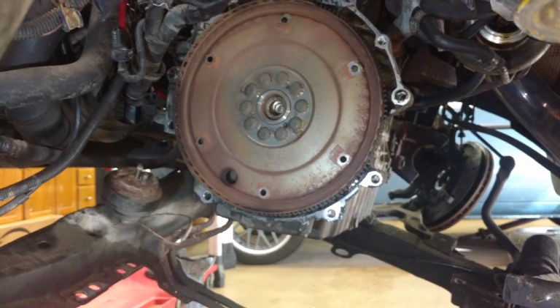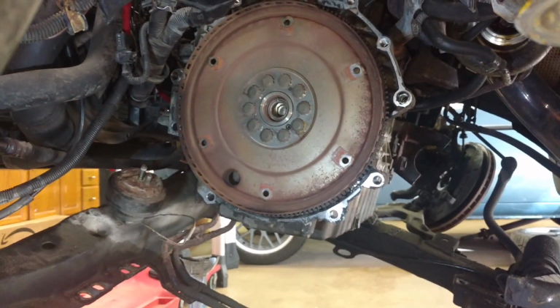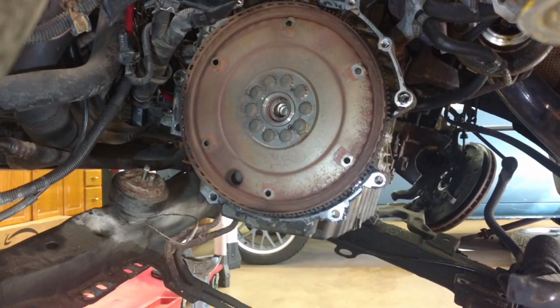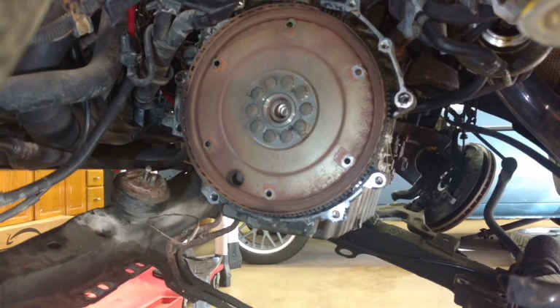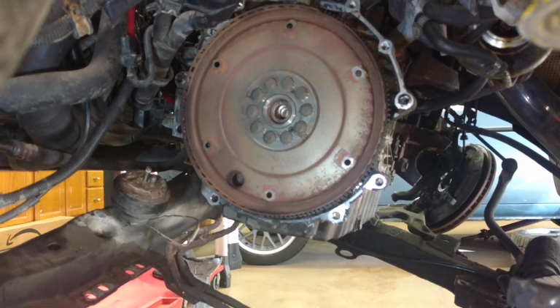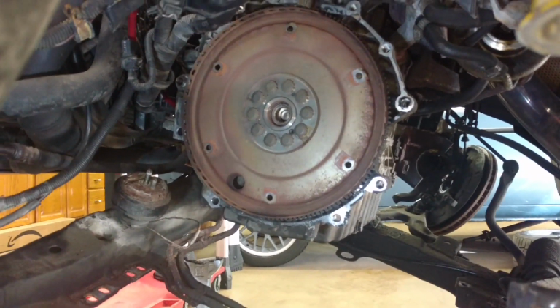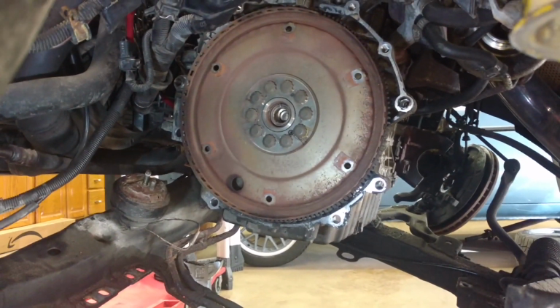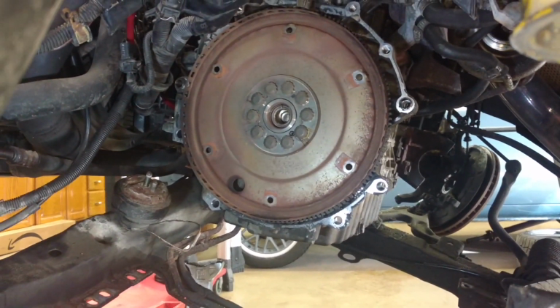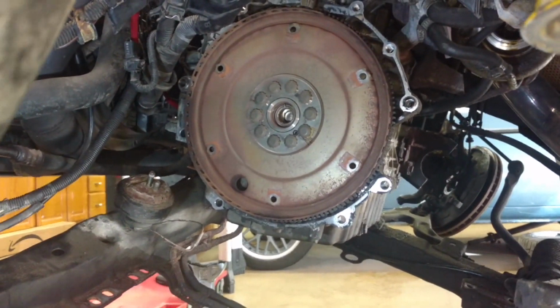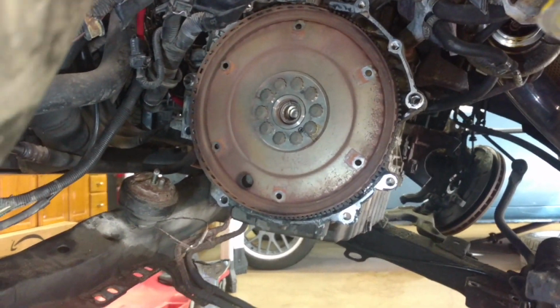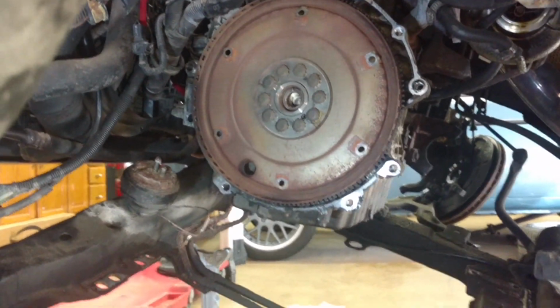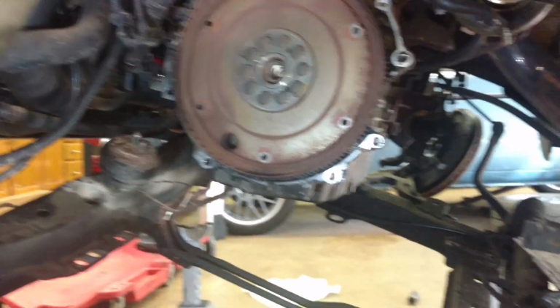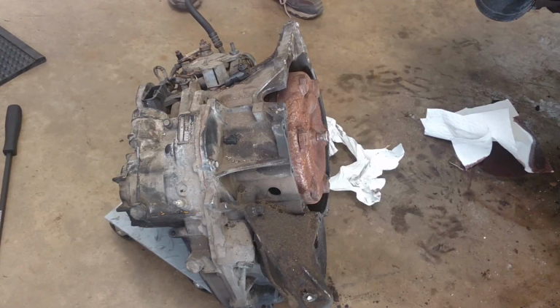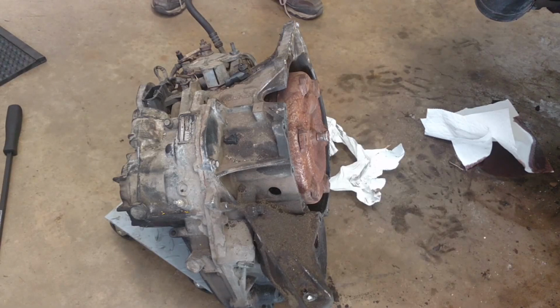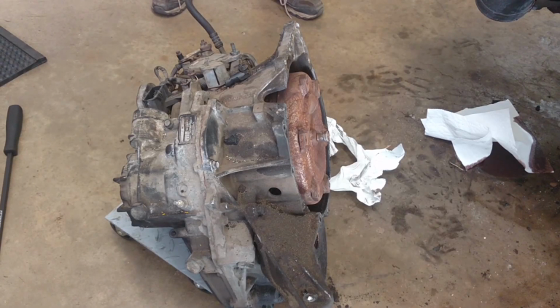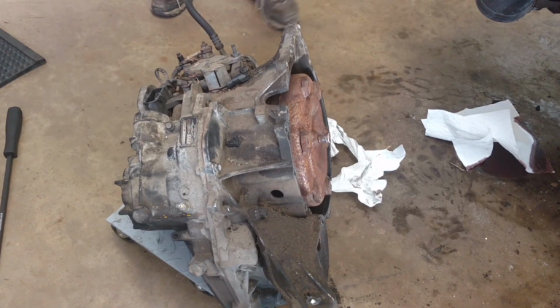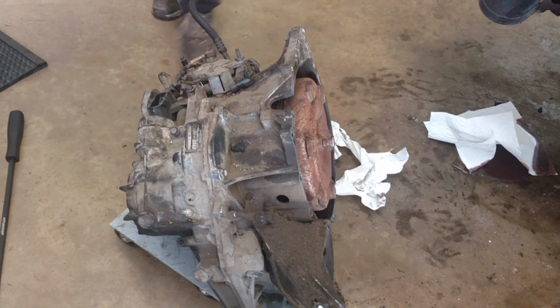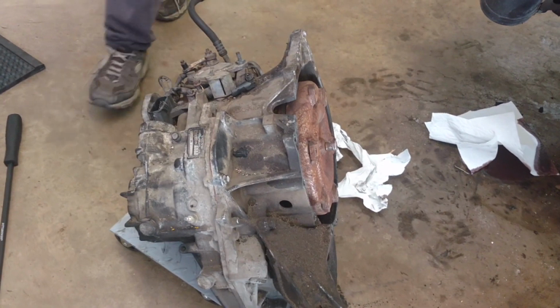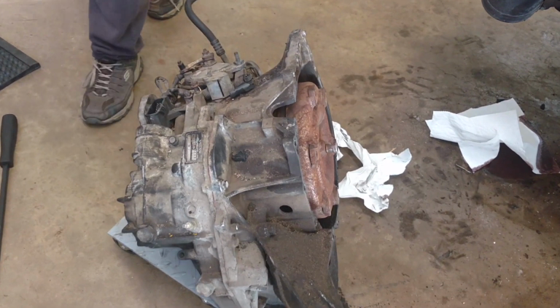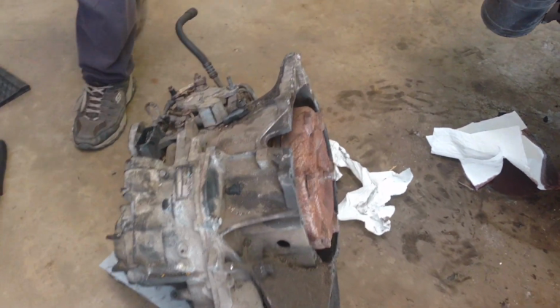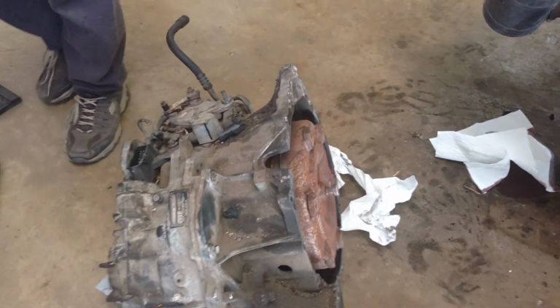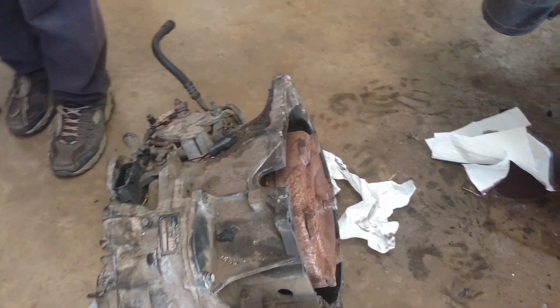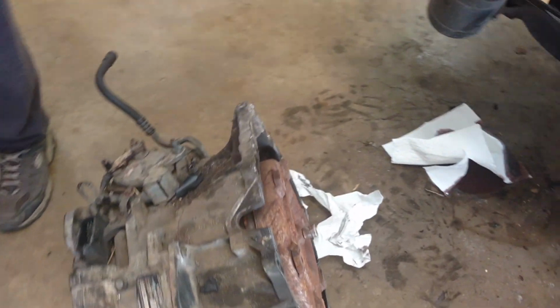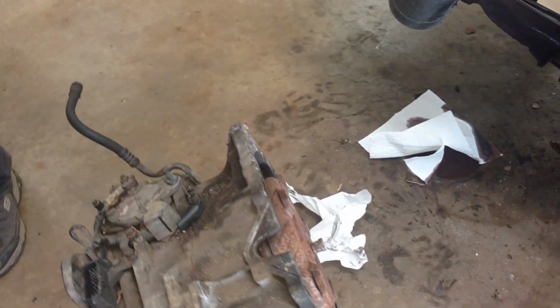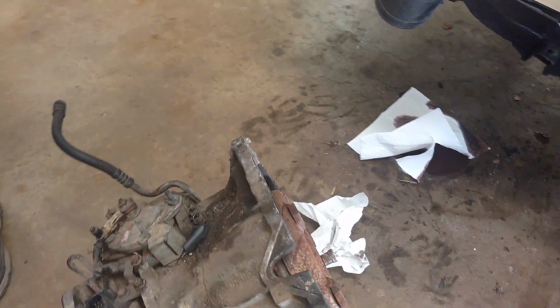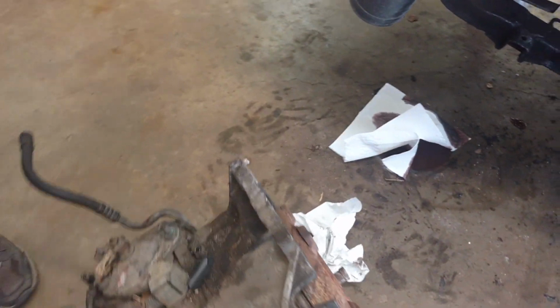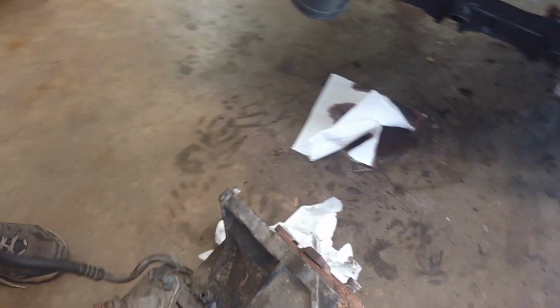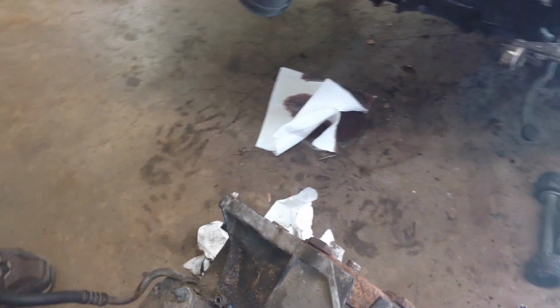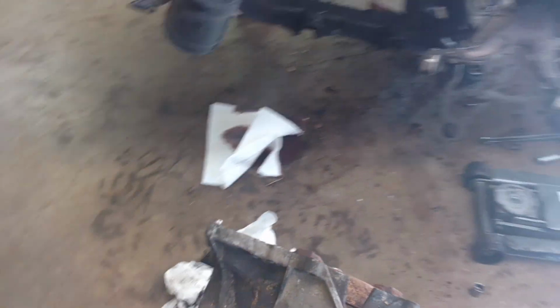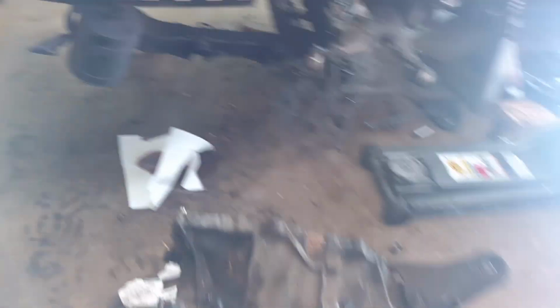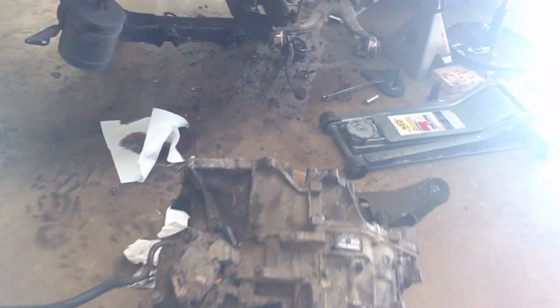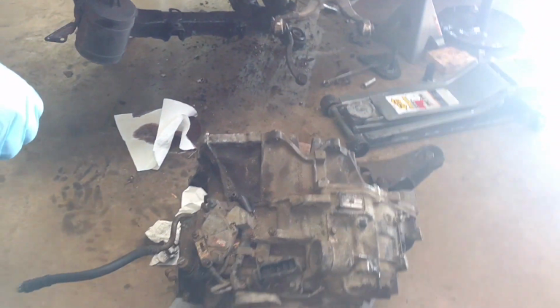And there is the flywheel. There she goes, folks — no more auto trans for the Panther.